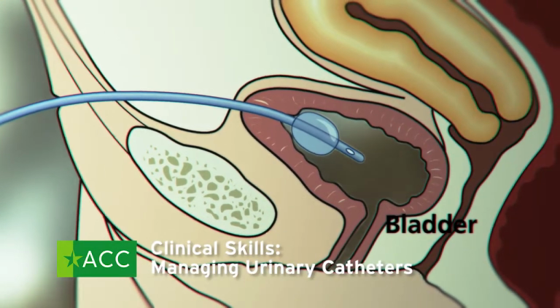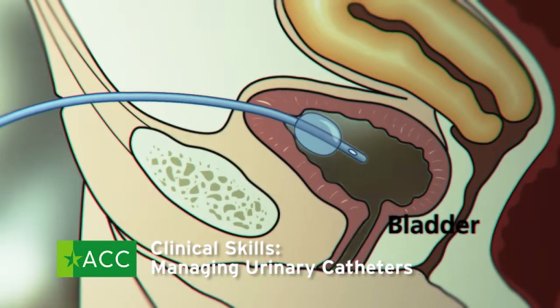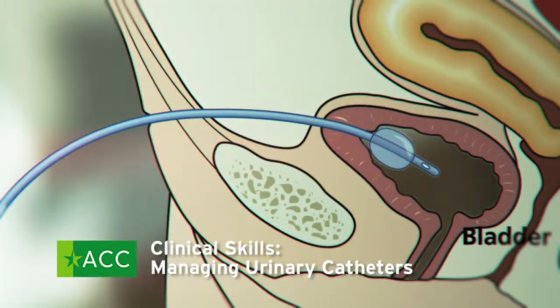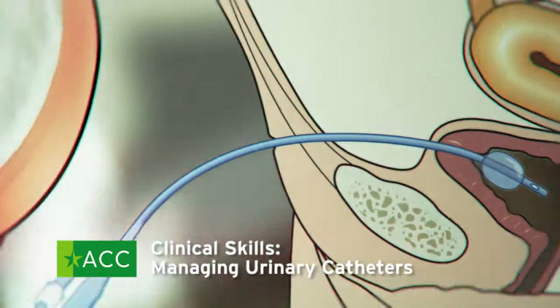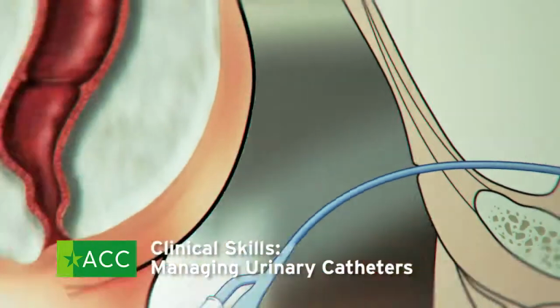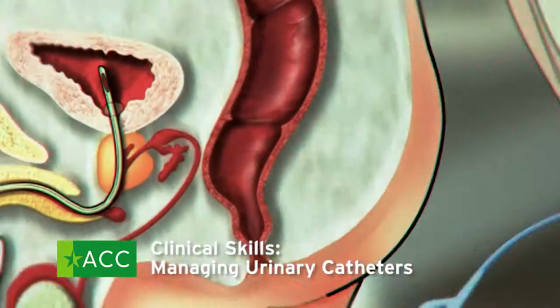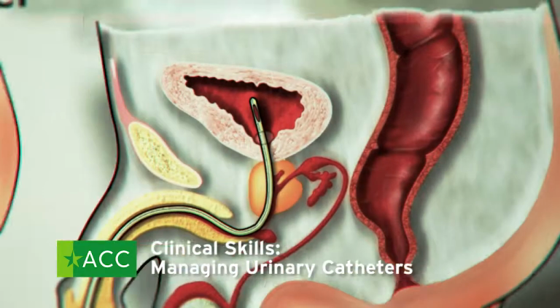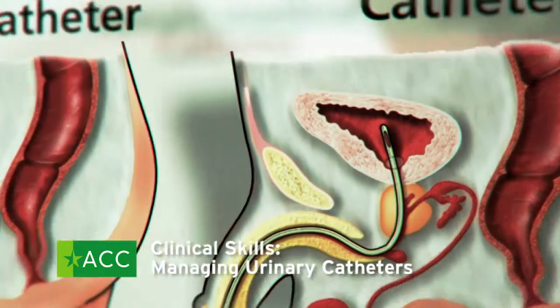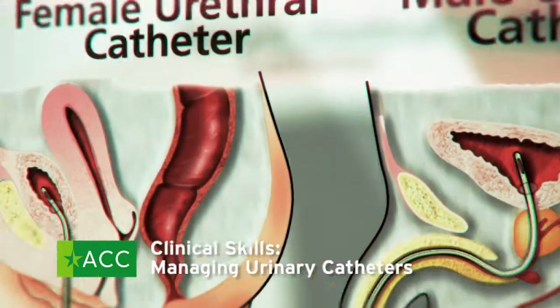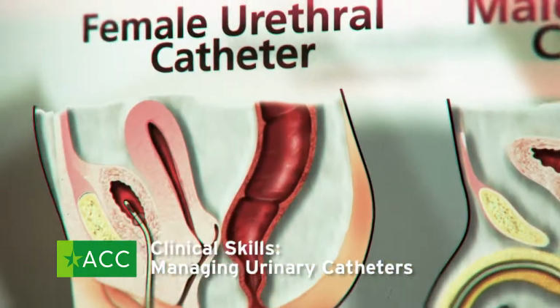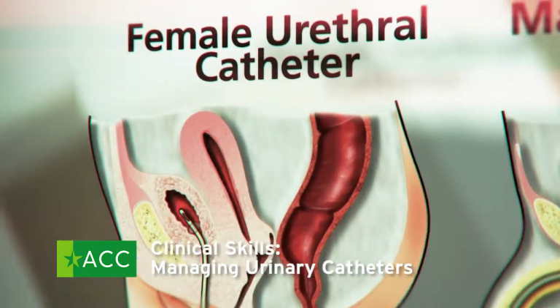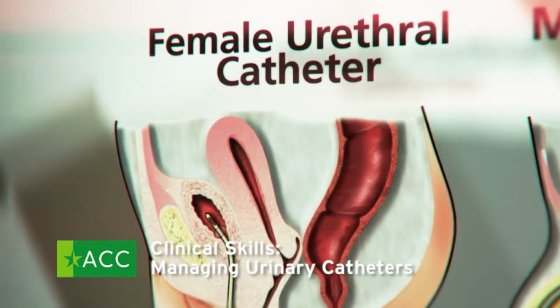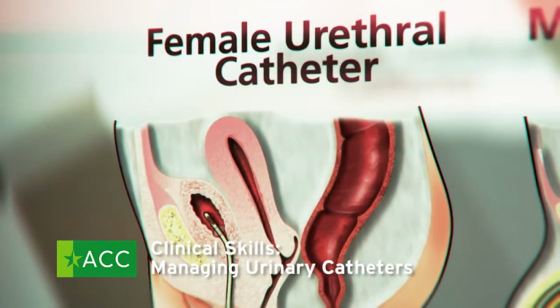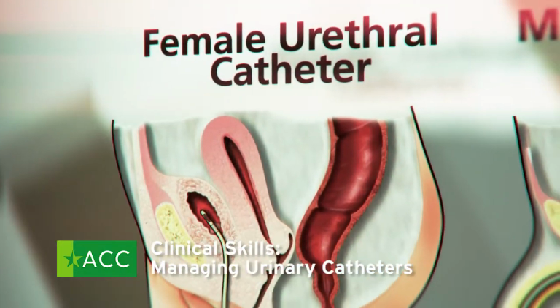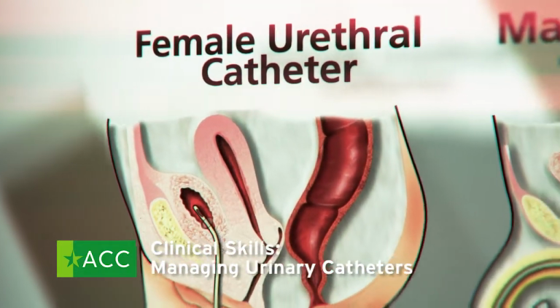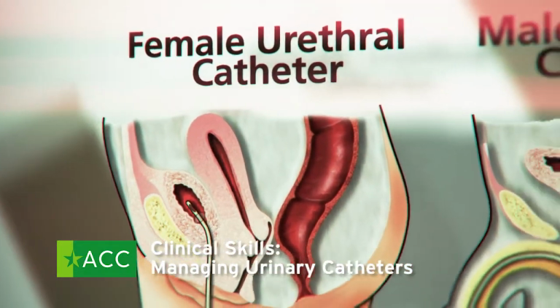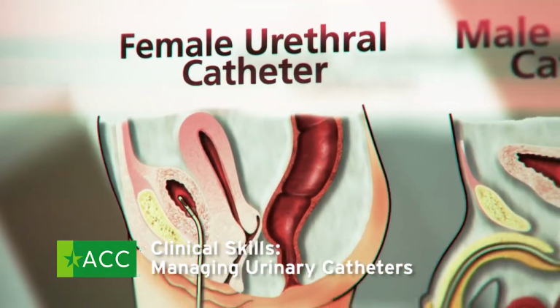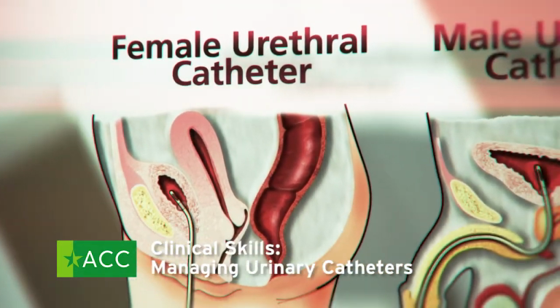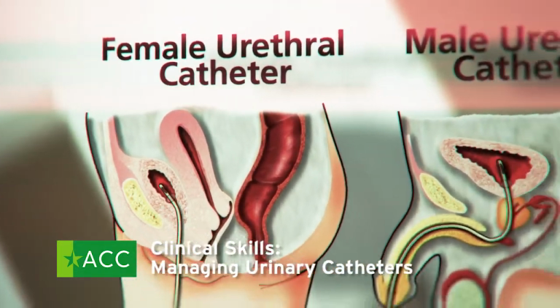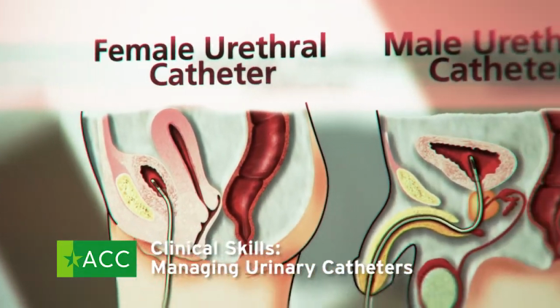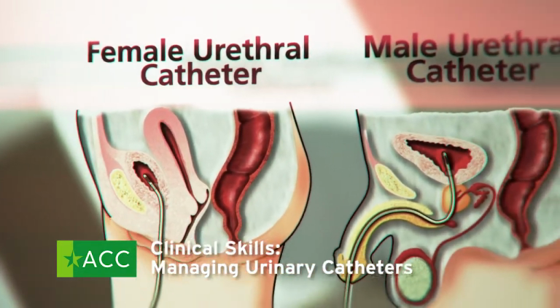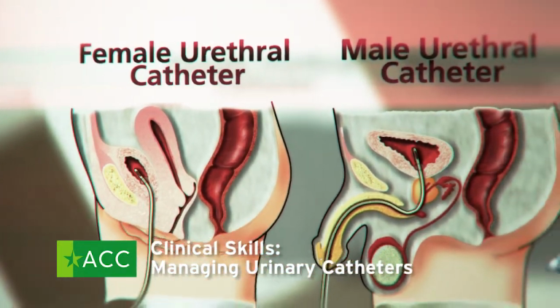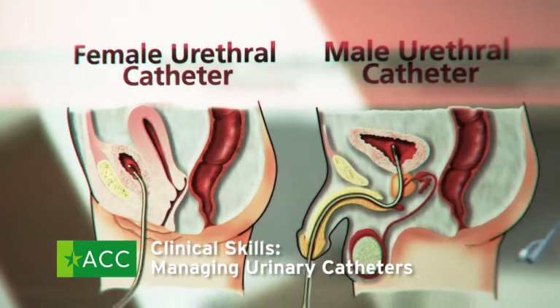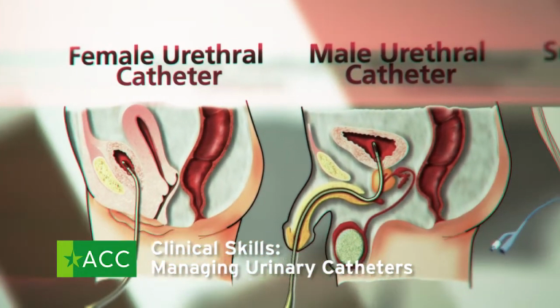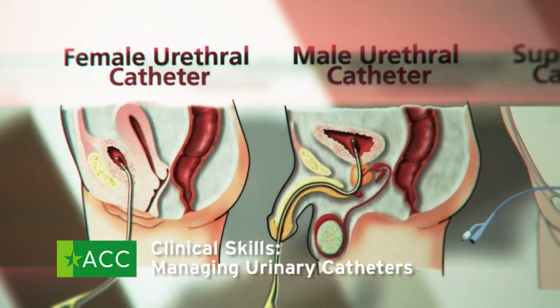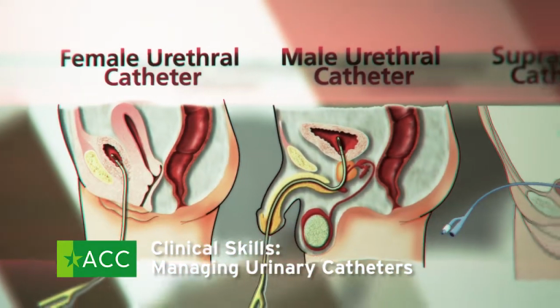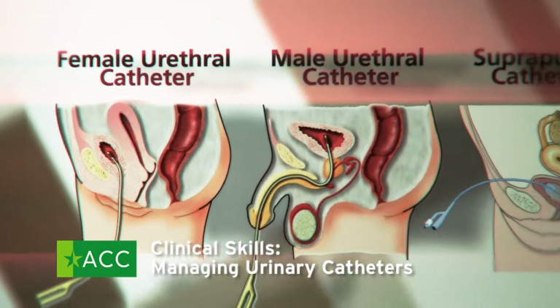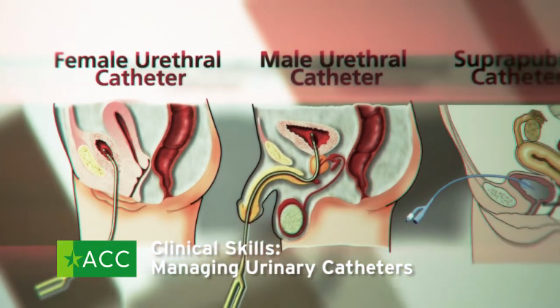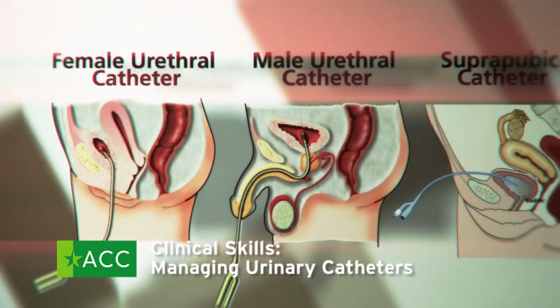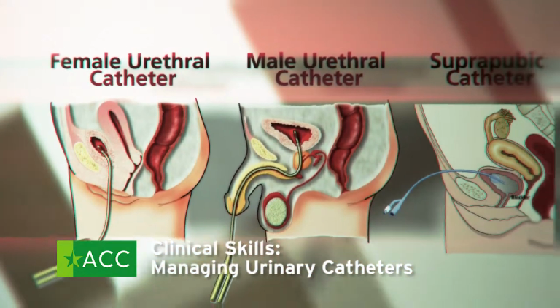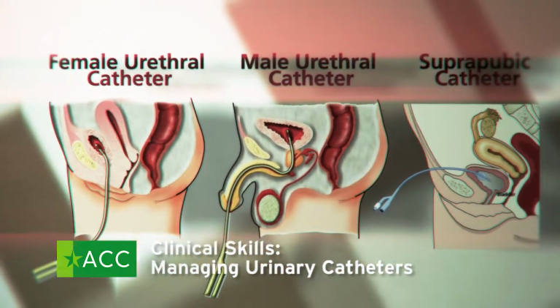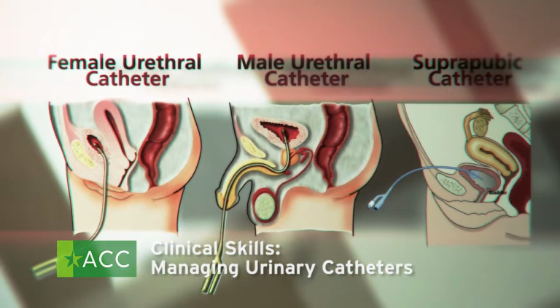A urinary catheter is a tube placed in the body to drain and collect urine from the bladder.